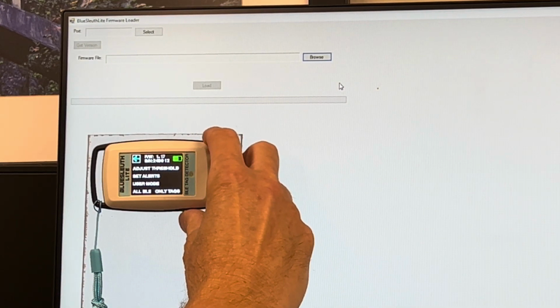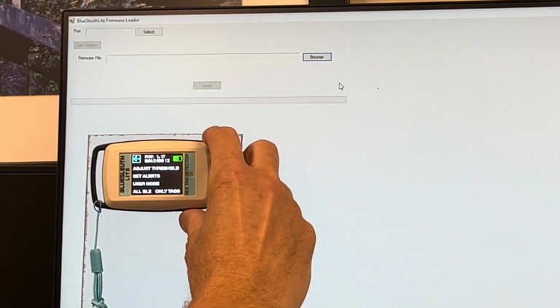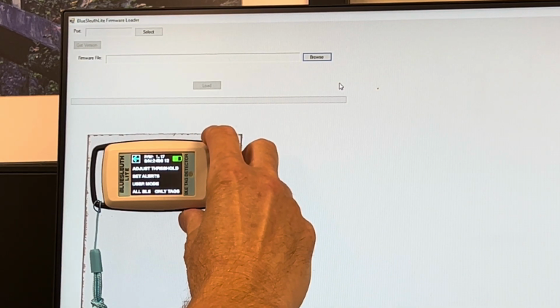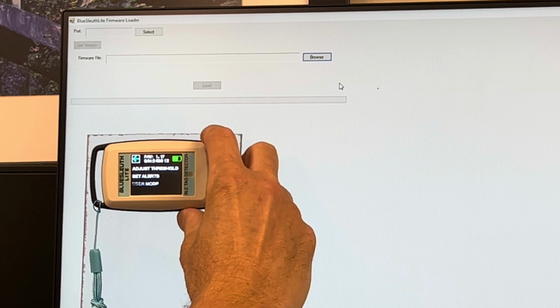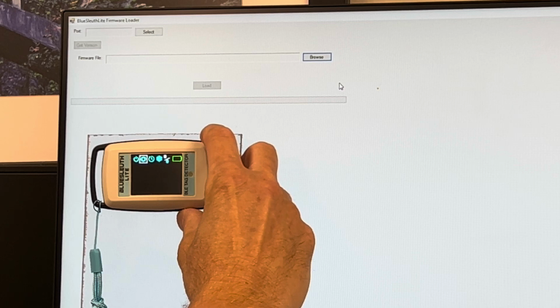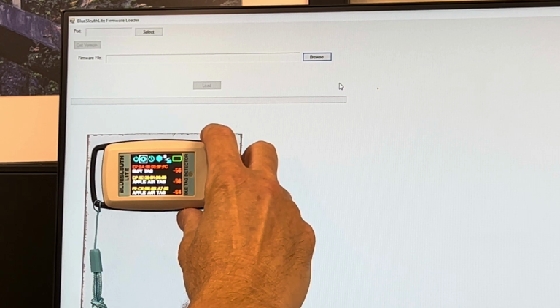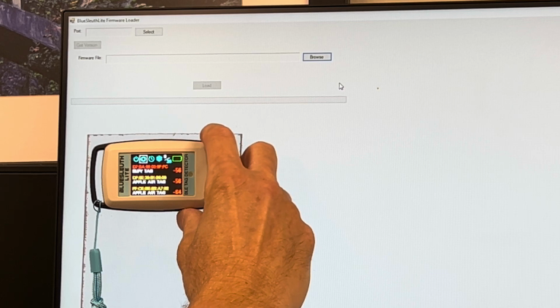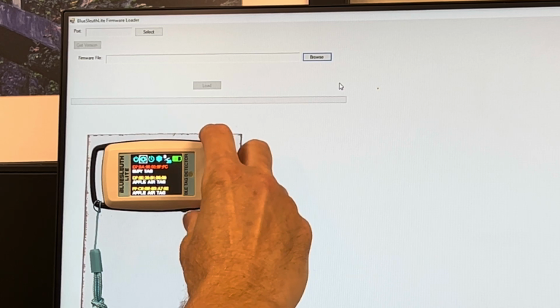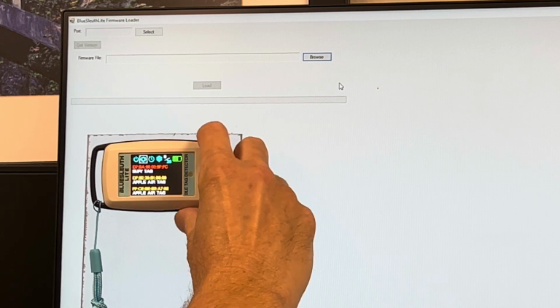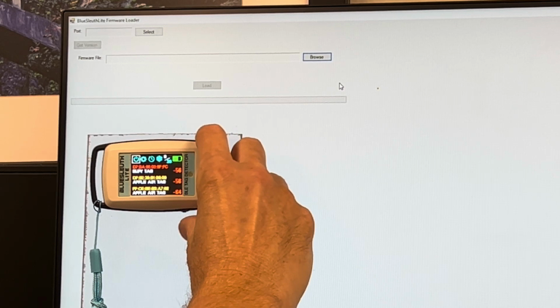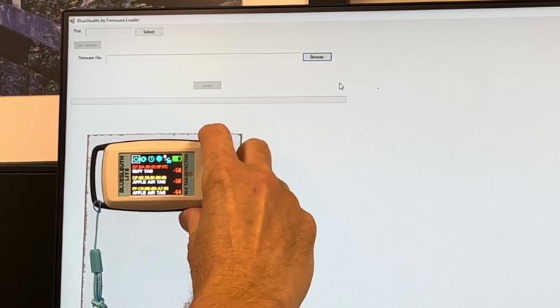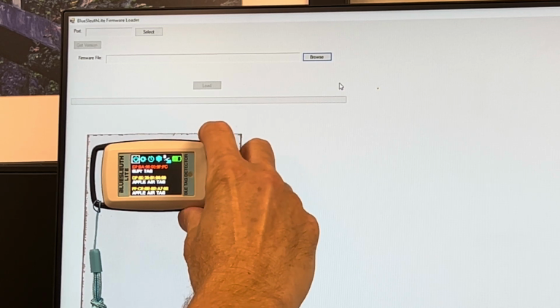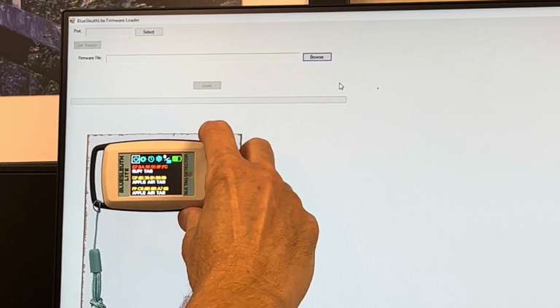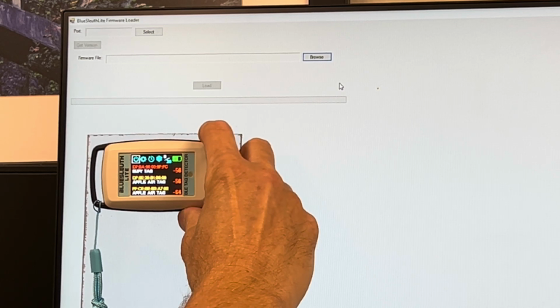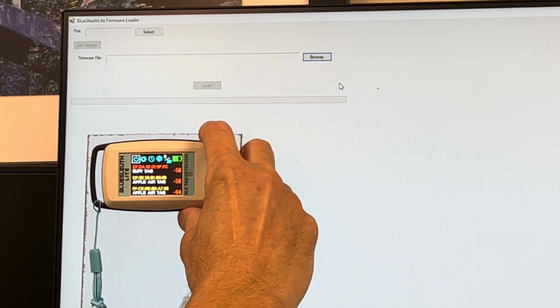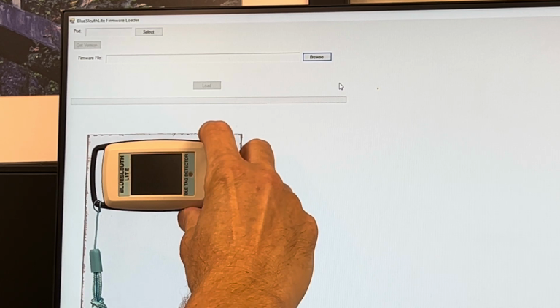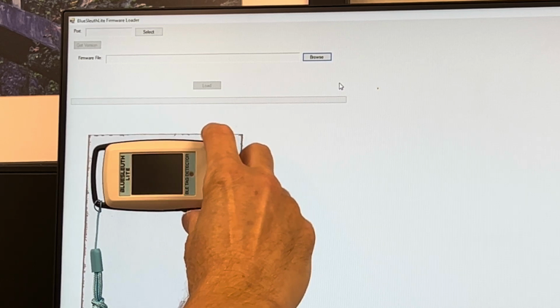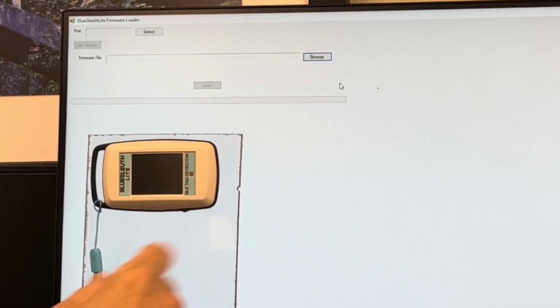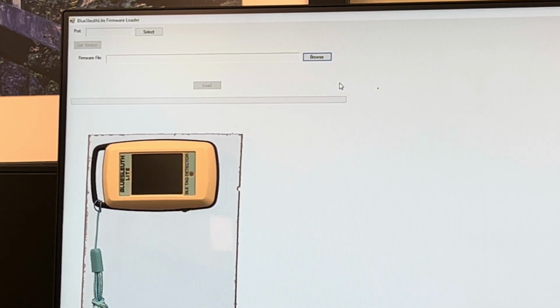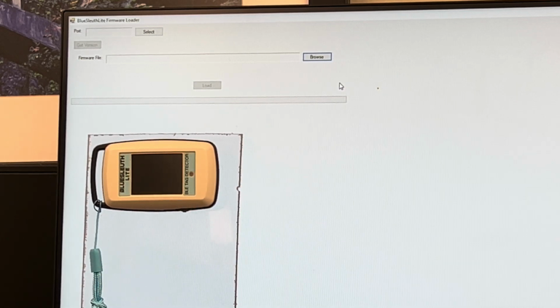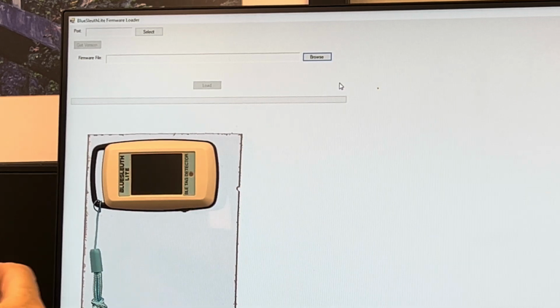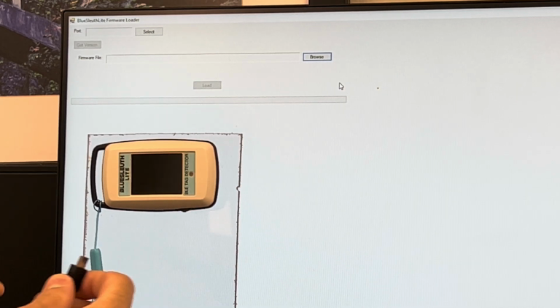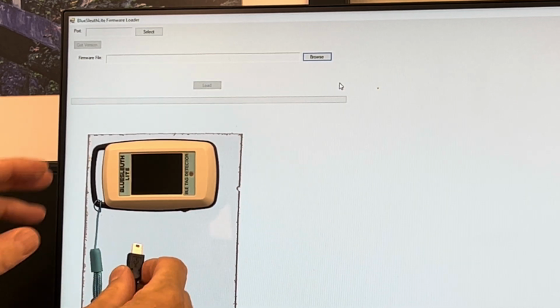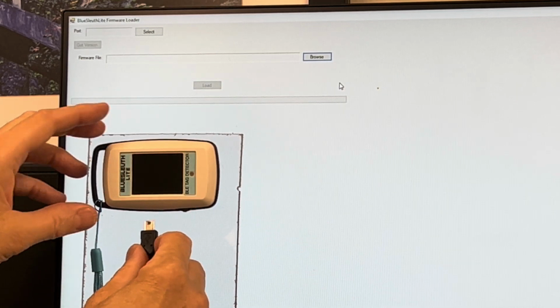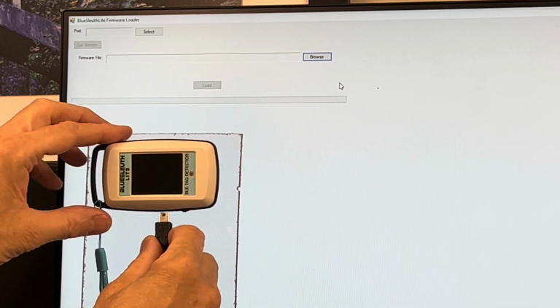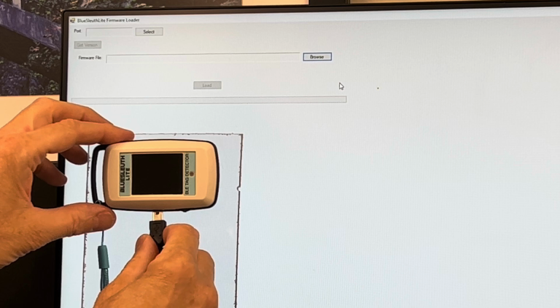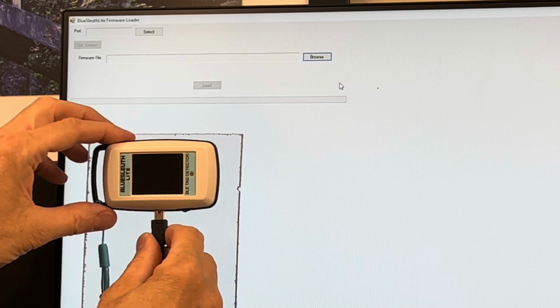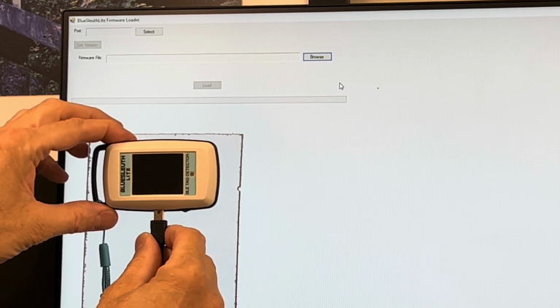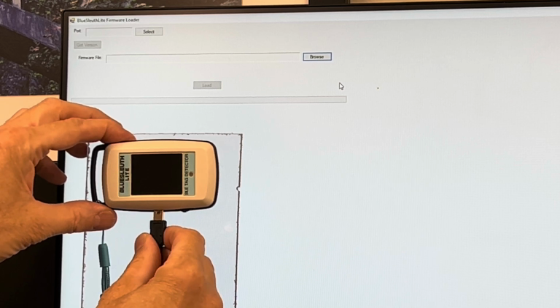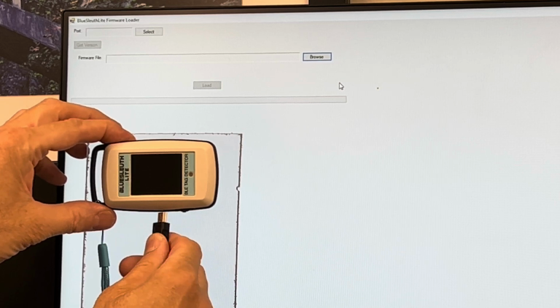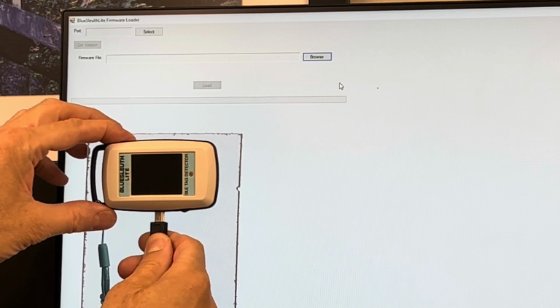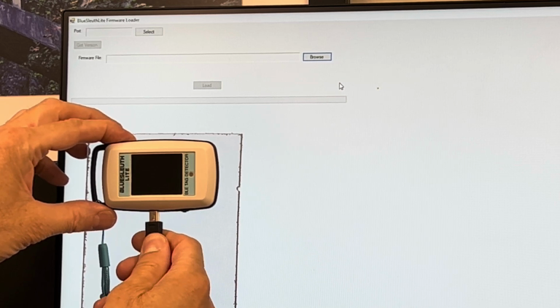The first step is to turn off the unit. Then connect the USB cable to the bottom of the unit.